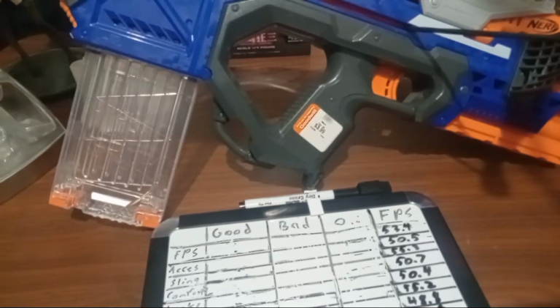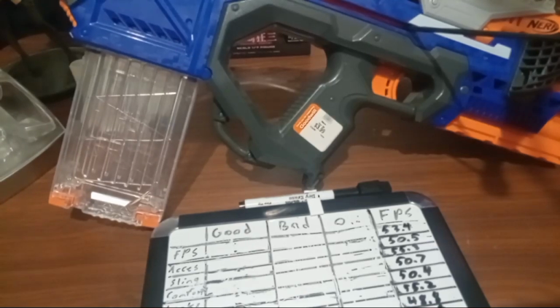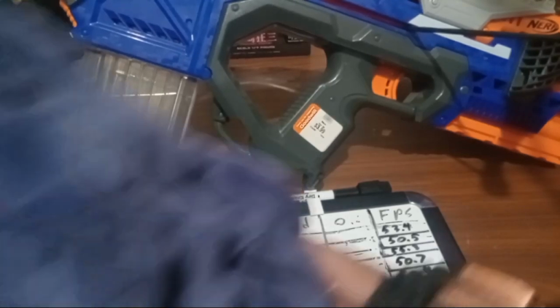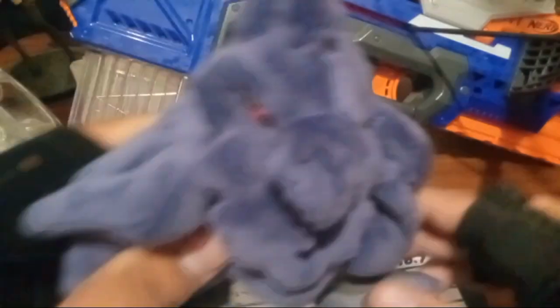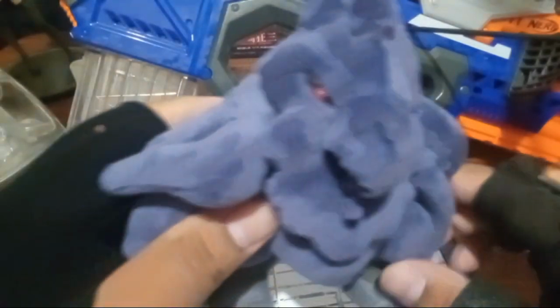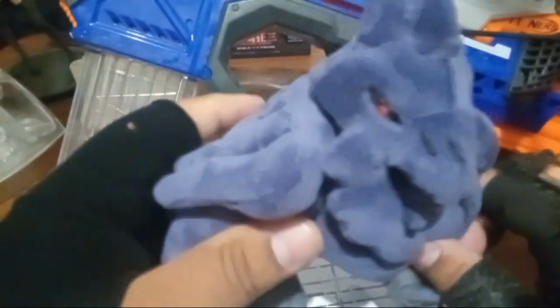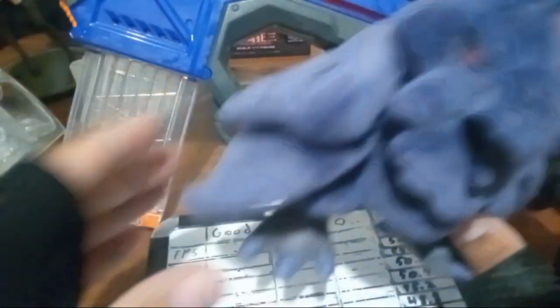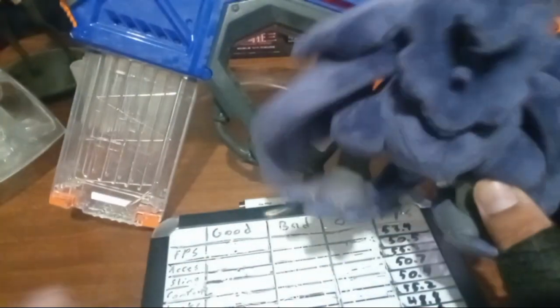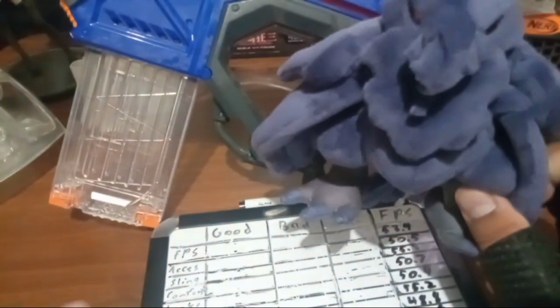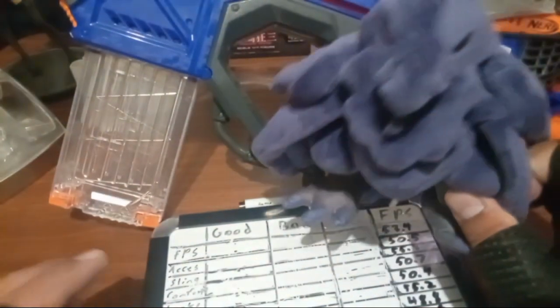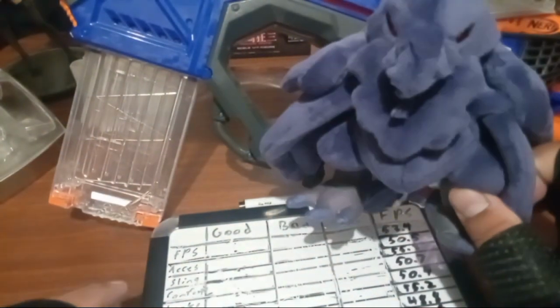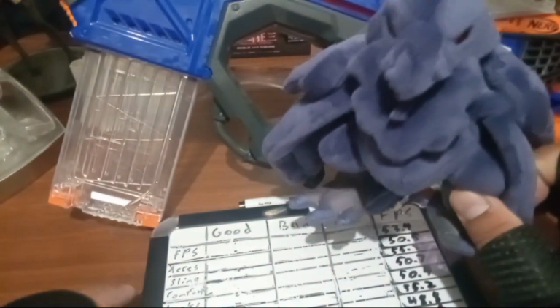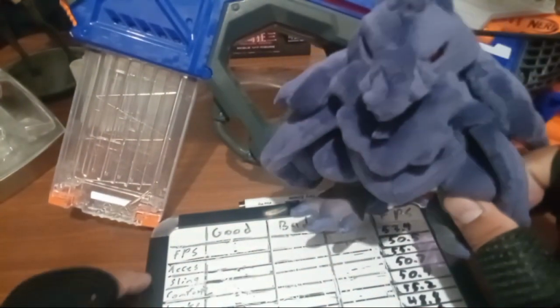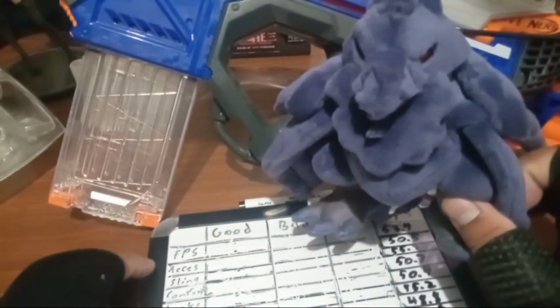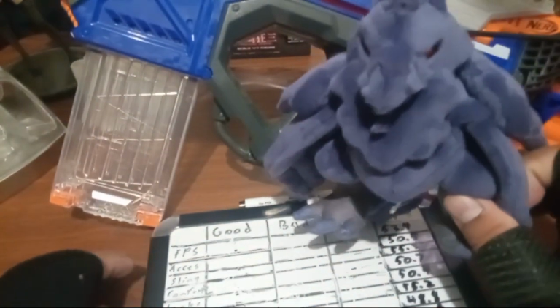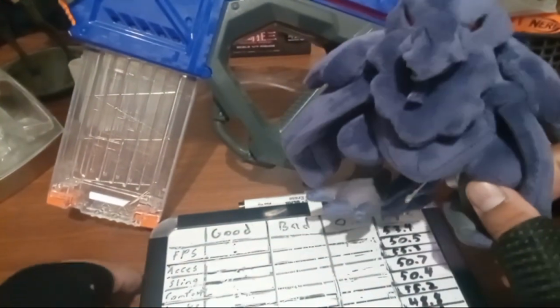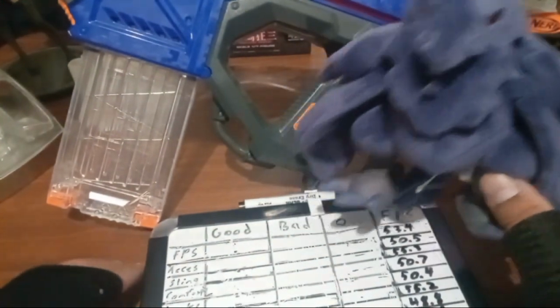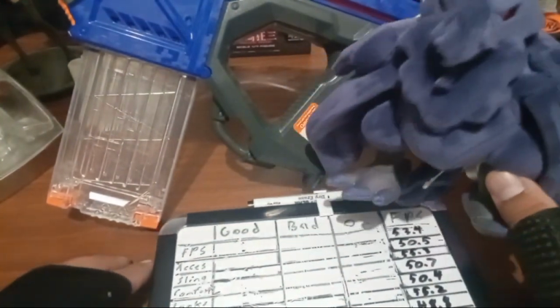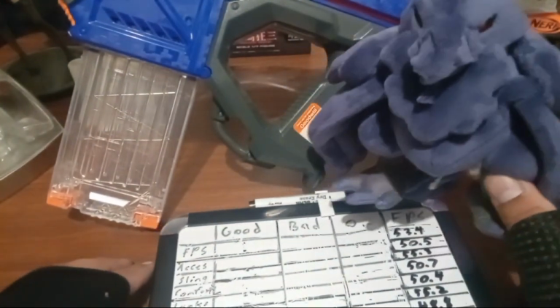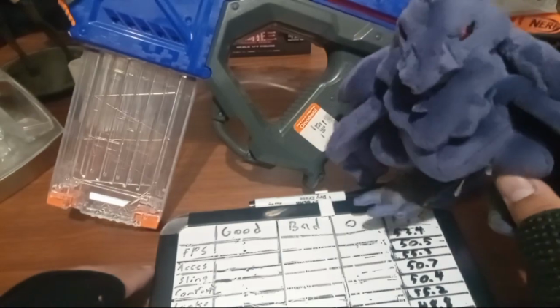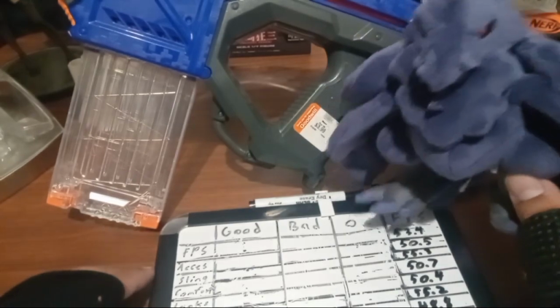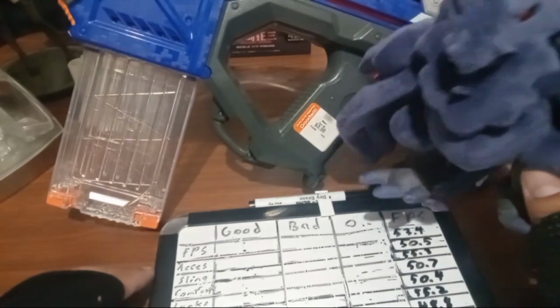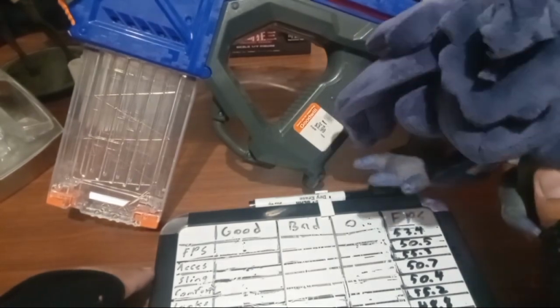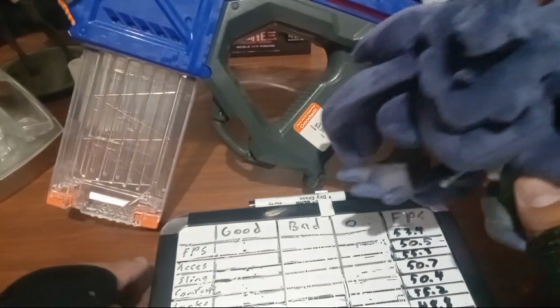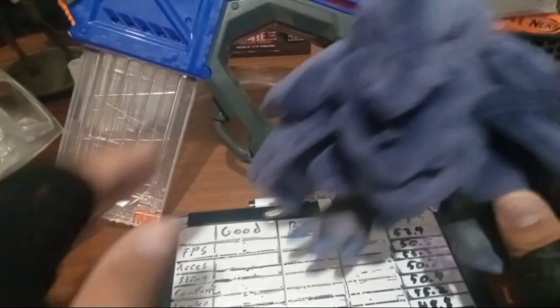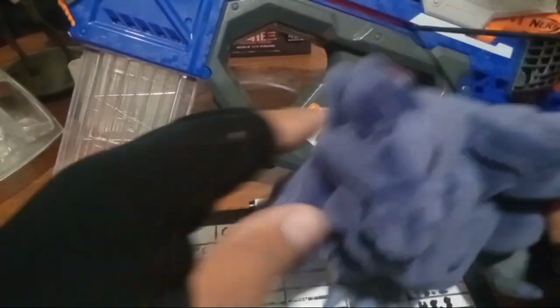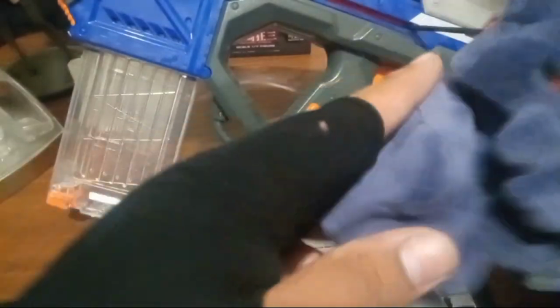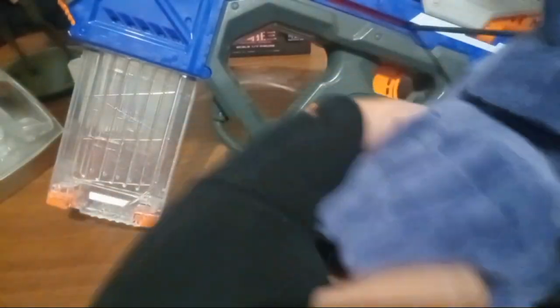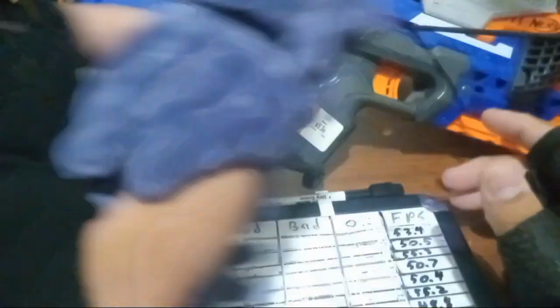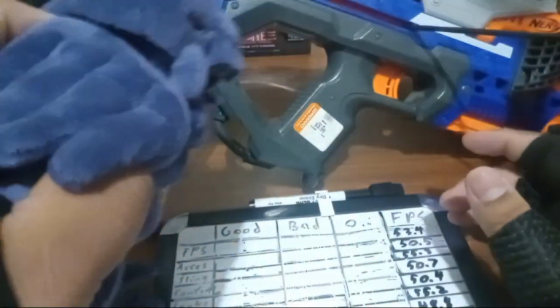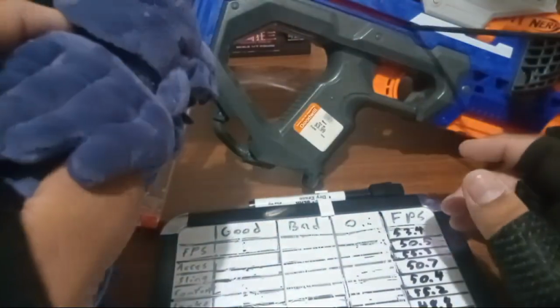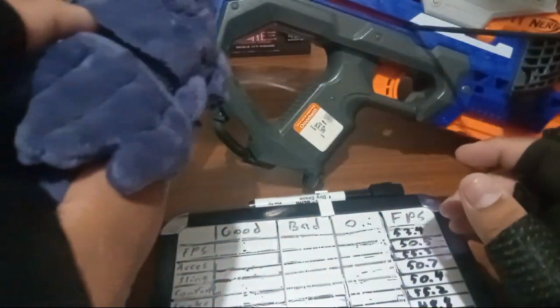Why hello, ladies and gentlemen, it is I, the Copper Owl, bringing you a review on the Nerf Crossbolt.